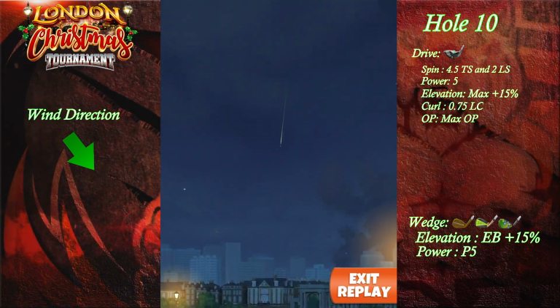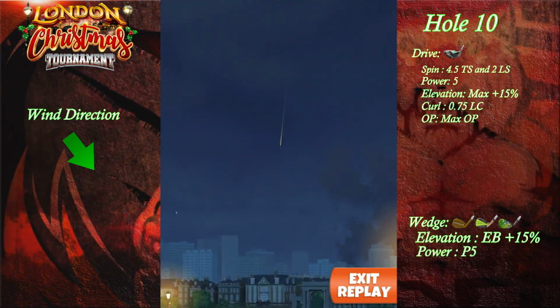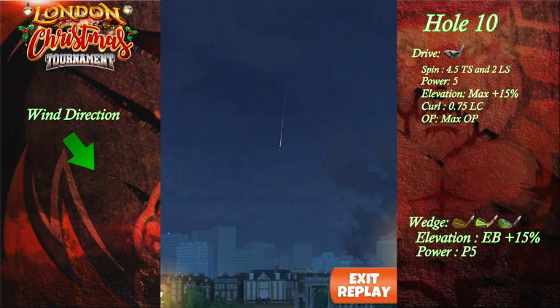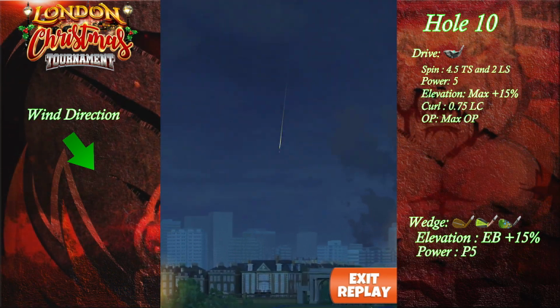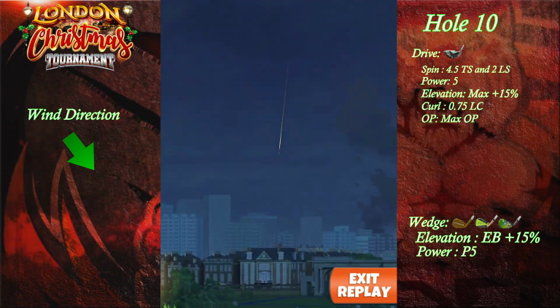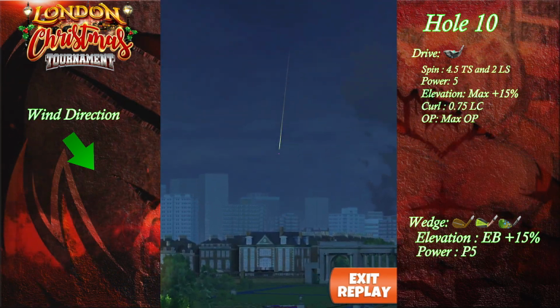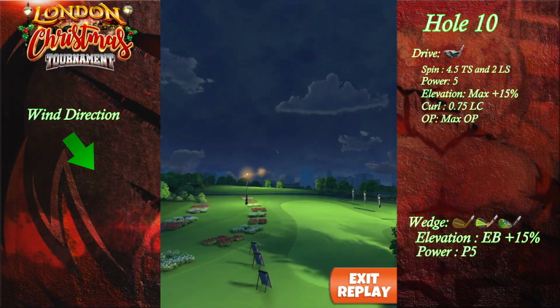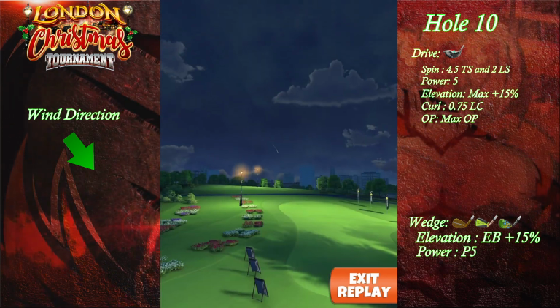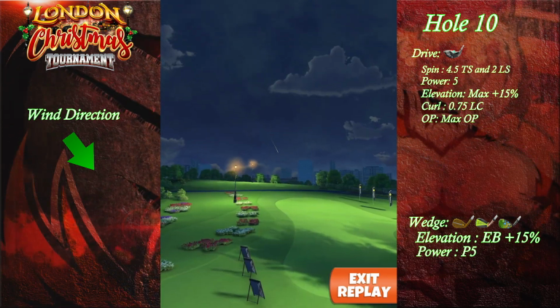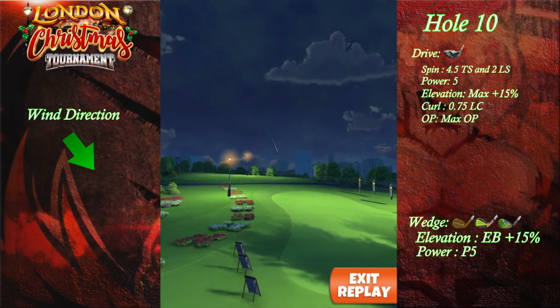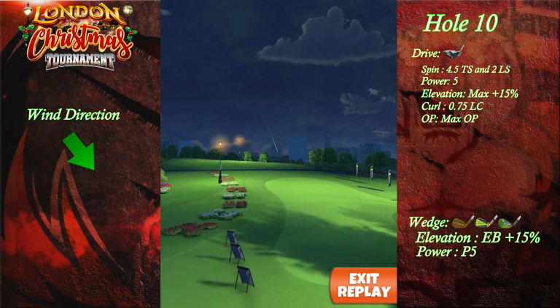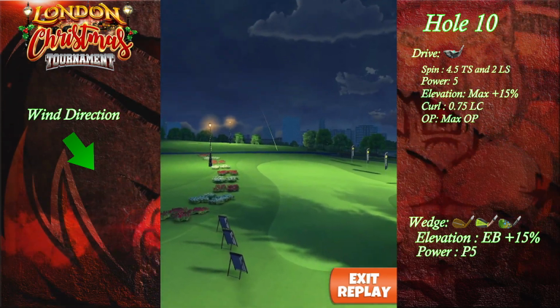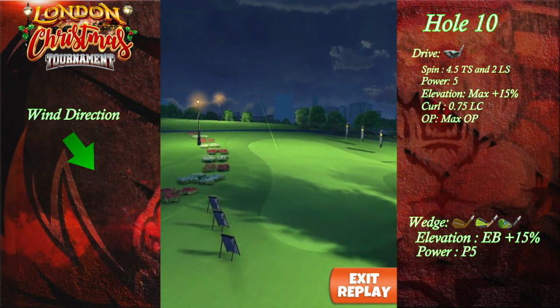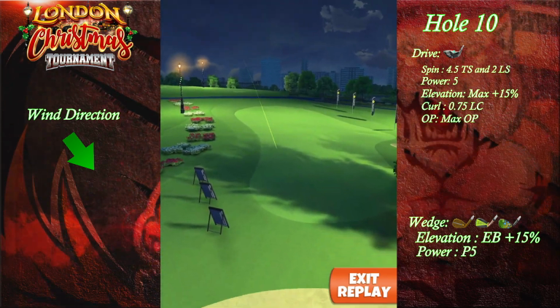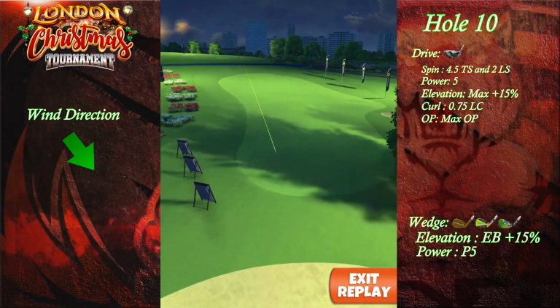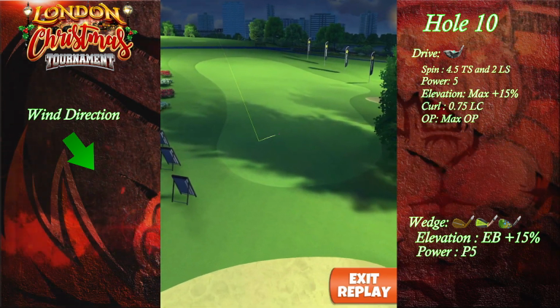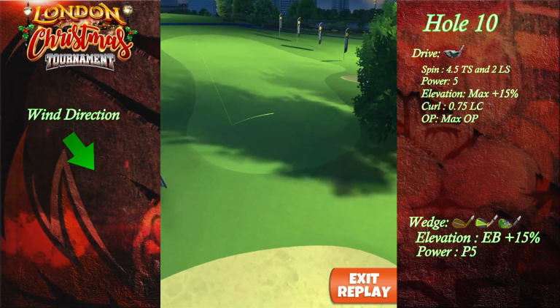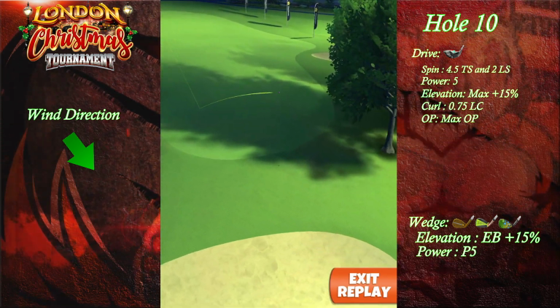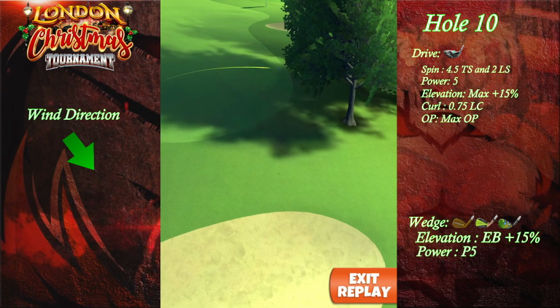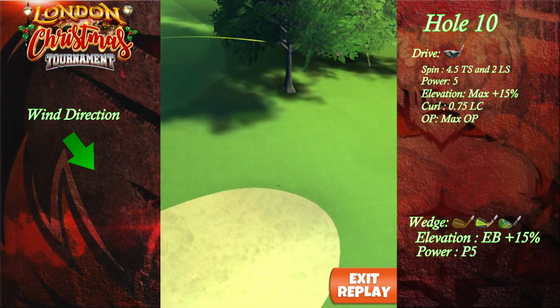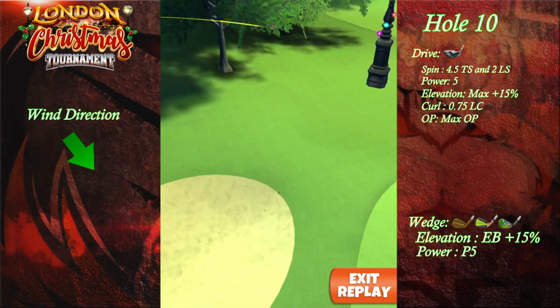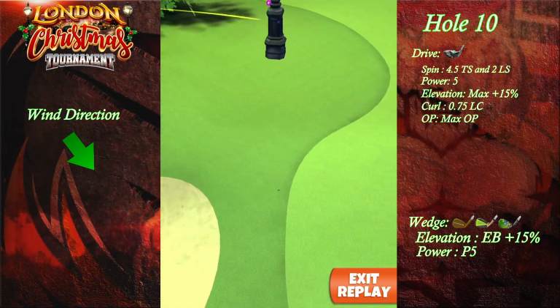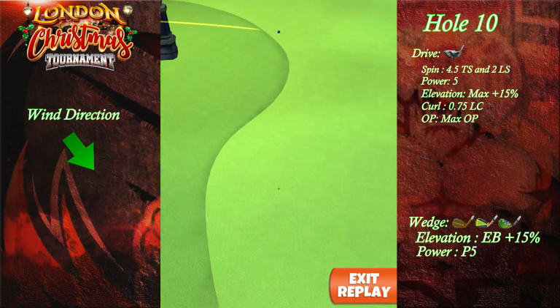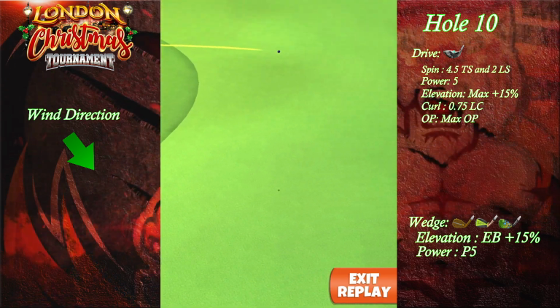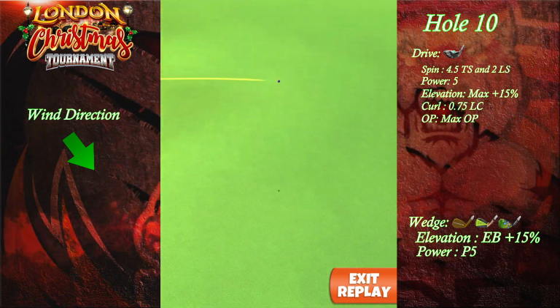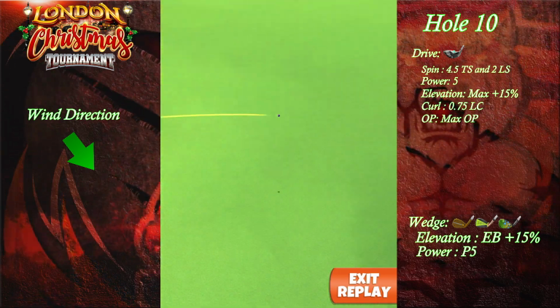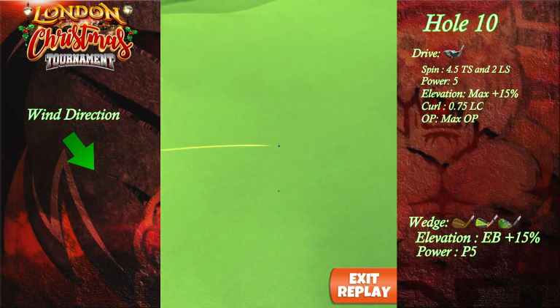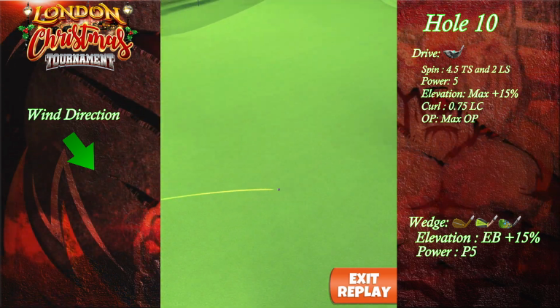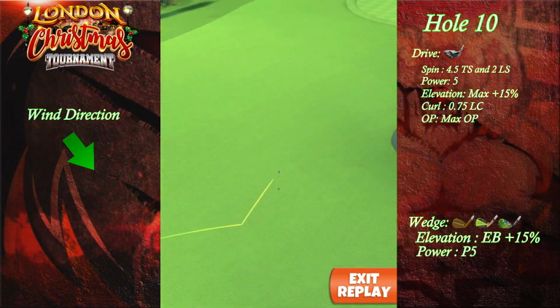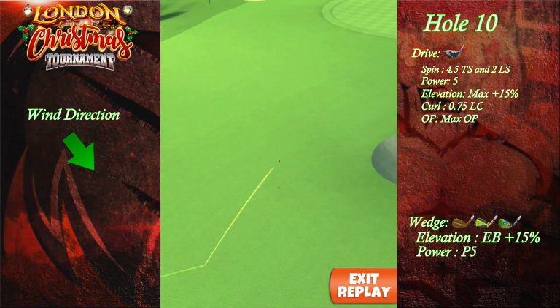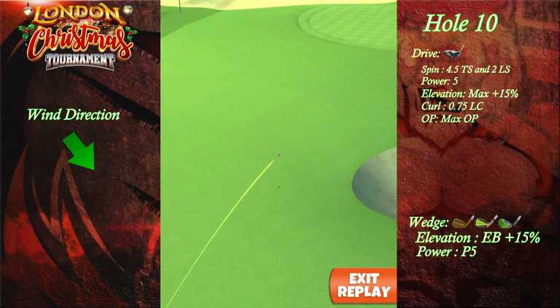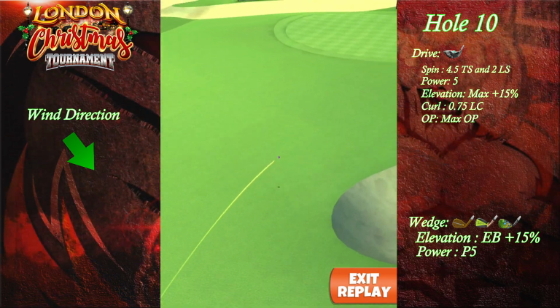We're looking to get close to the green, gonna be in wedge distance for the approach shot.